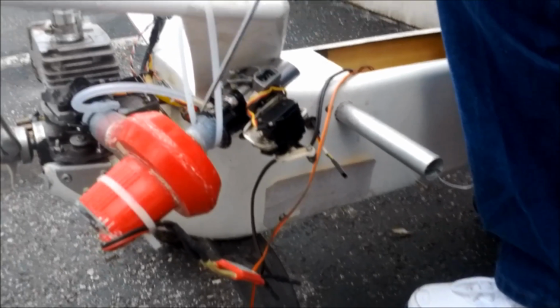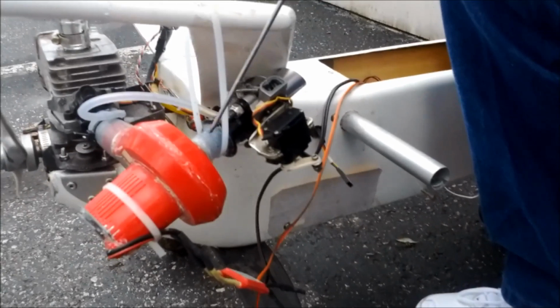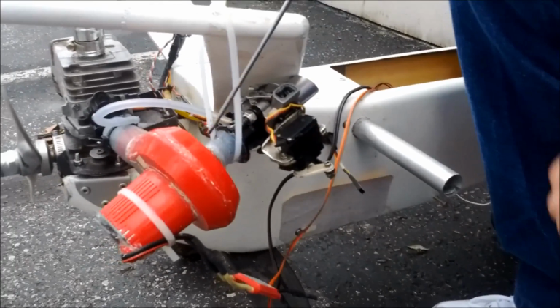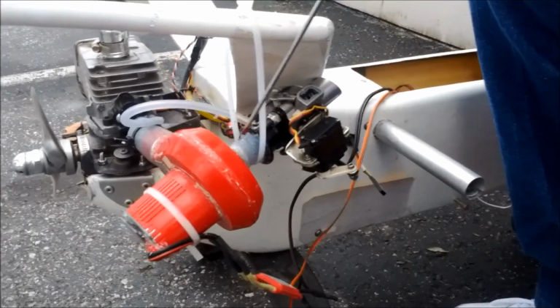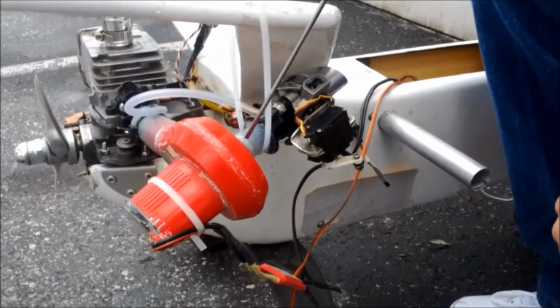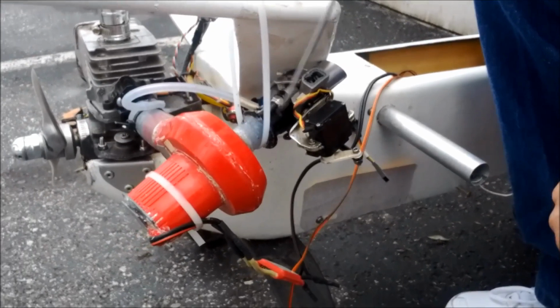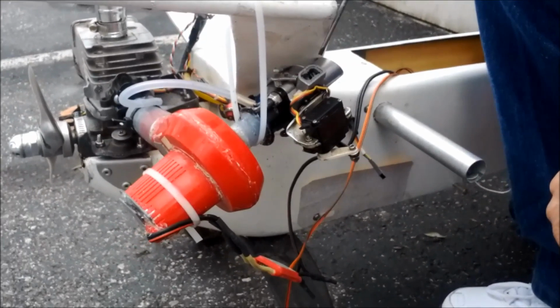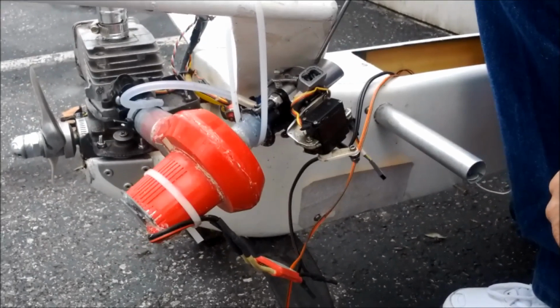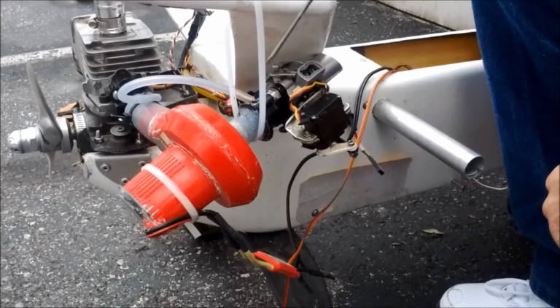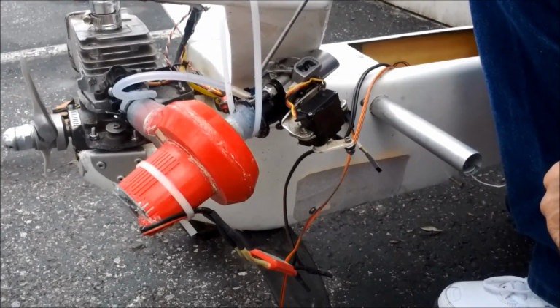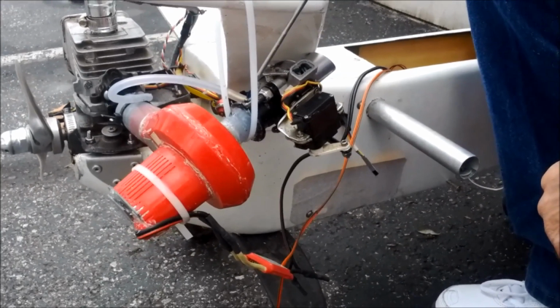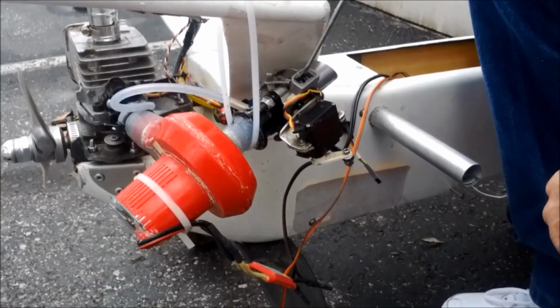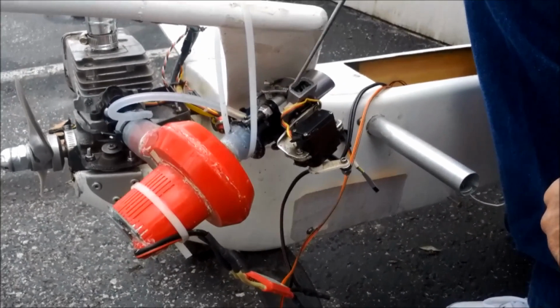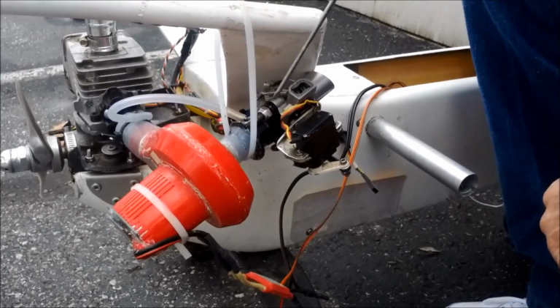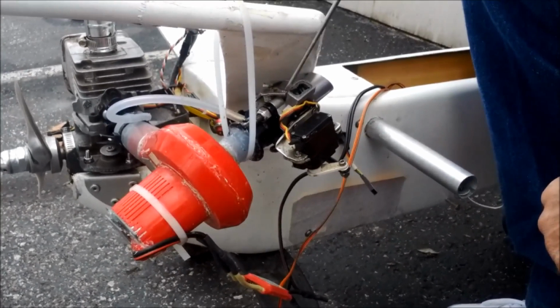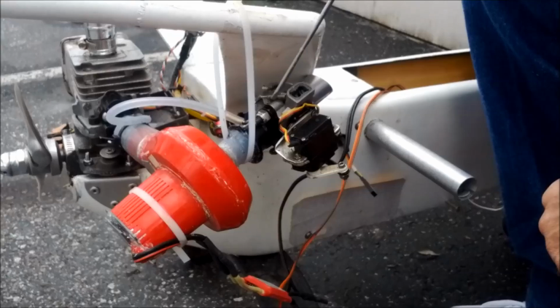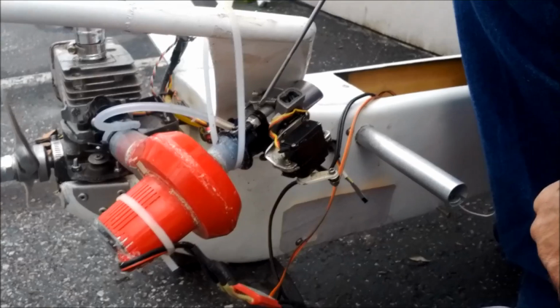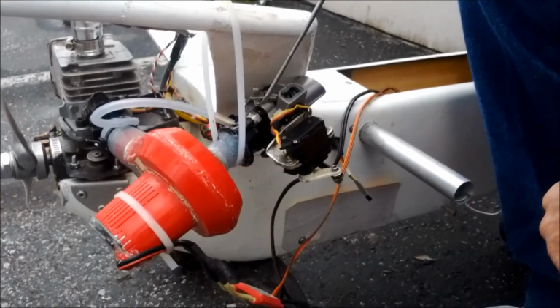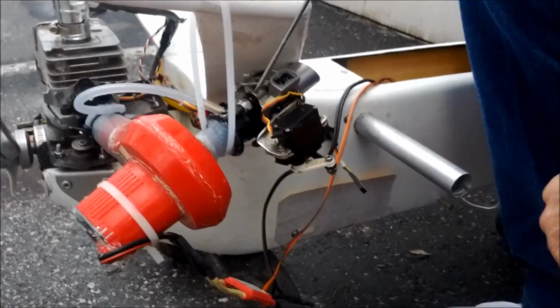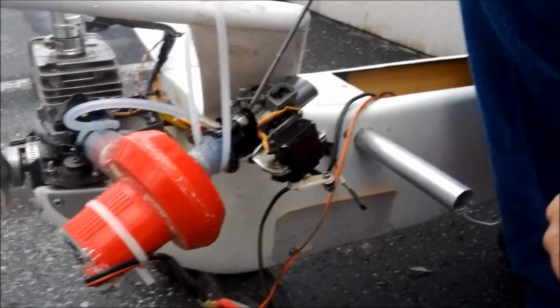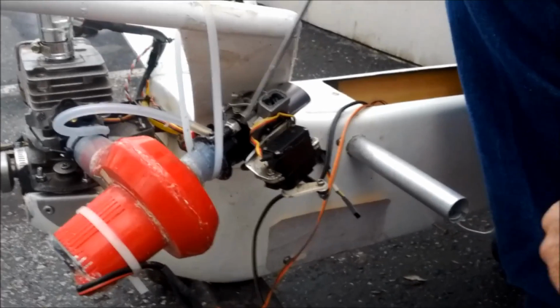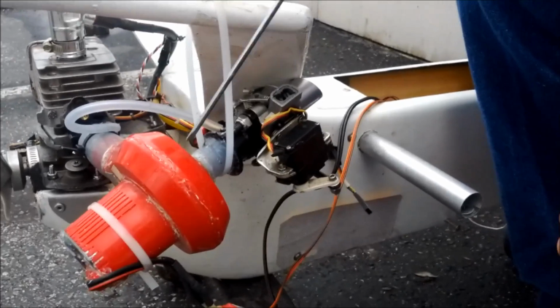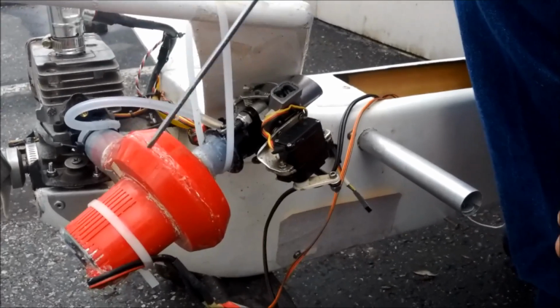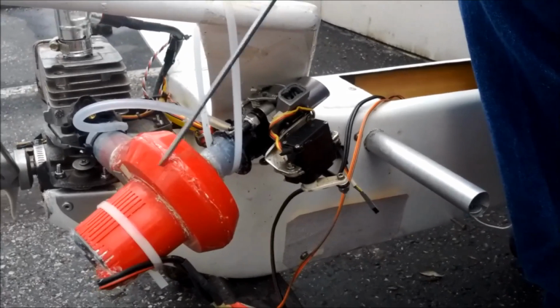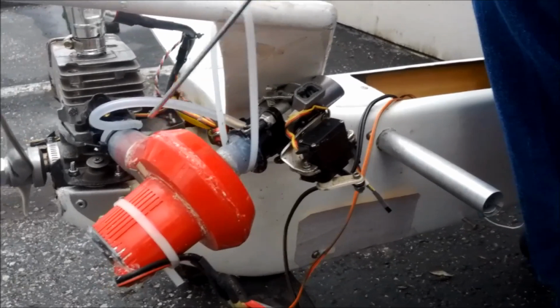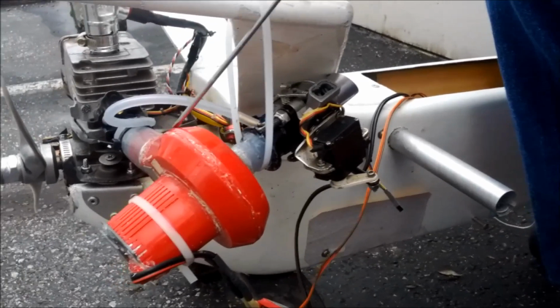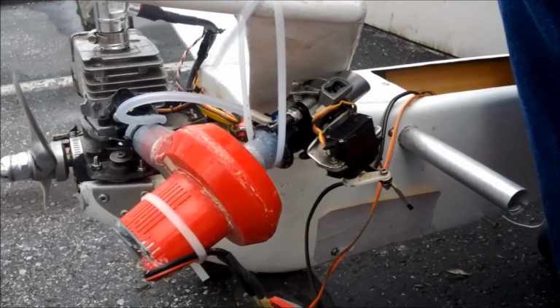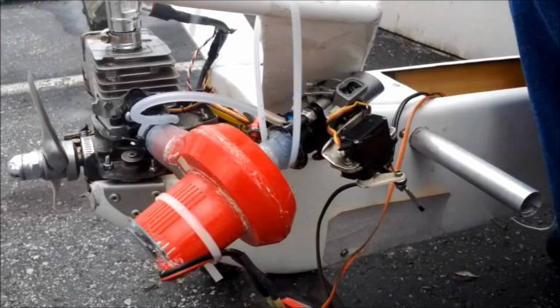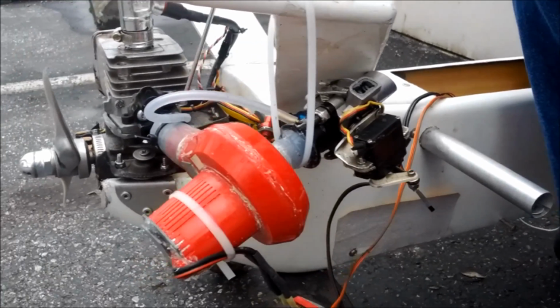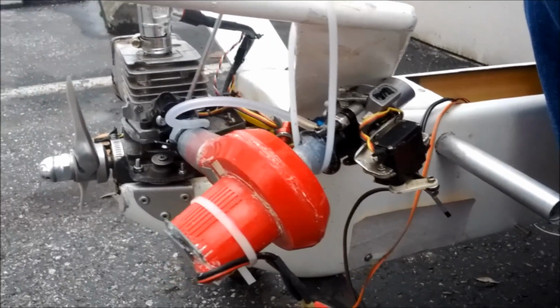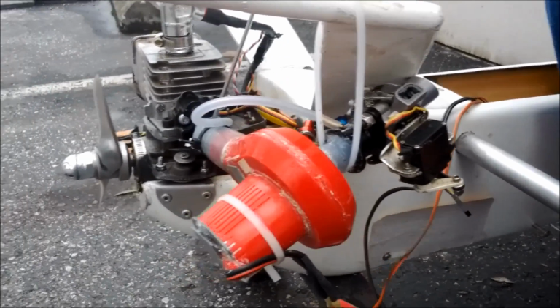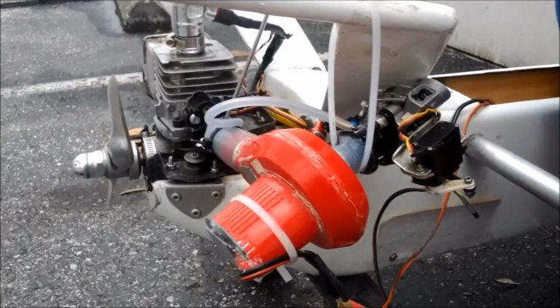It's pulling vacuum through the carburetor, so the carburetor draws fuel normally, then it raises the pressure and it goes into the engine.